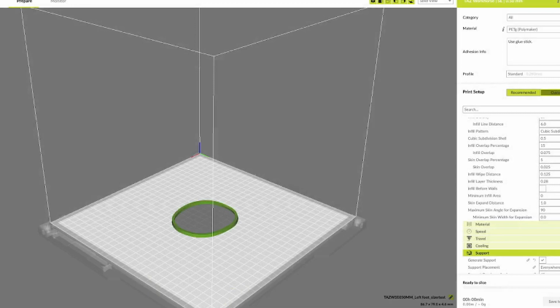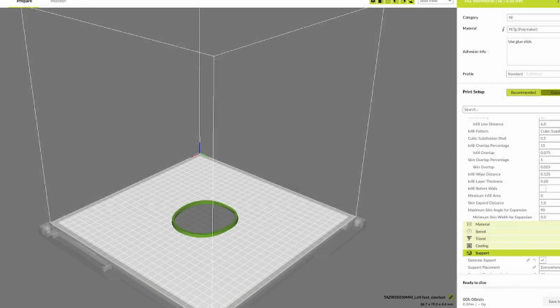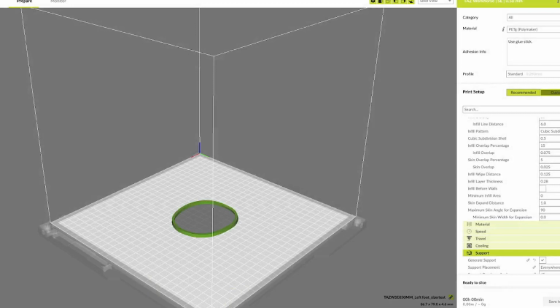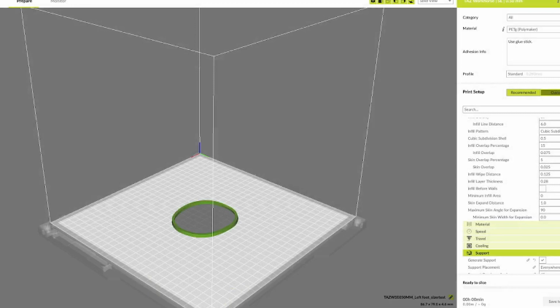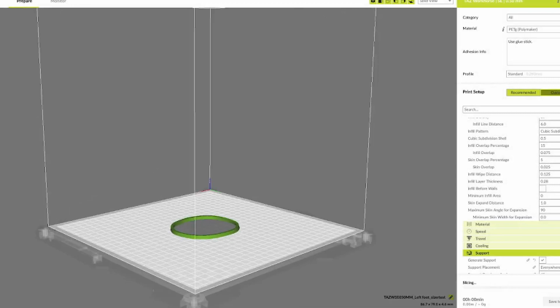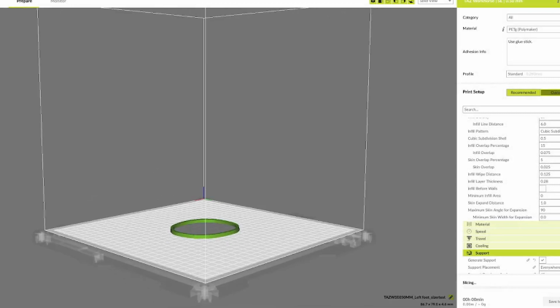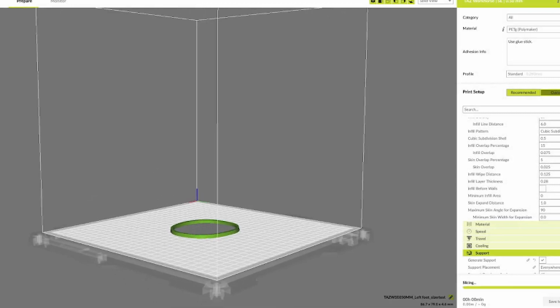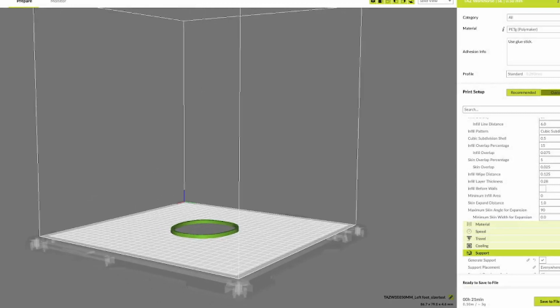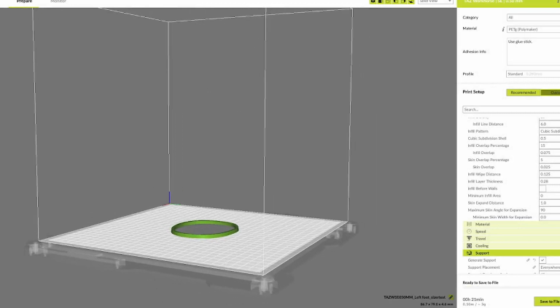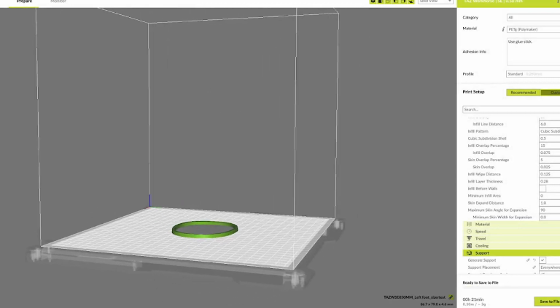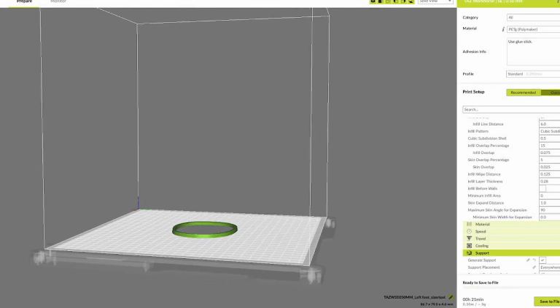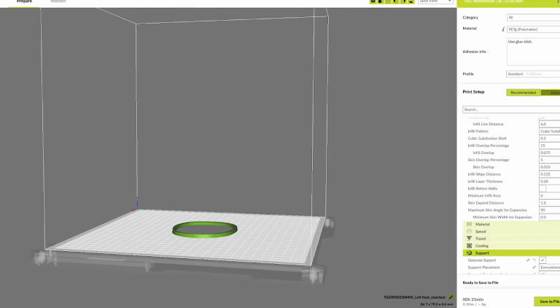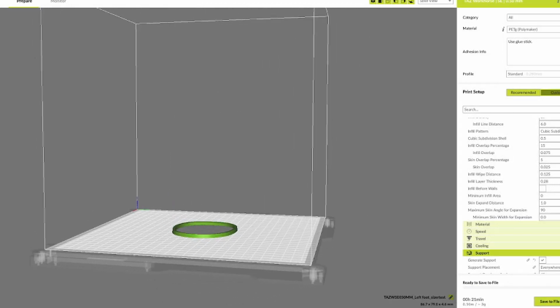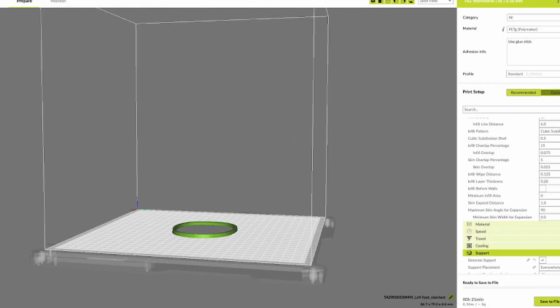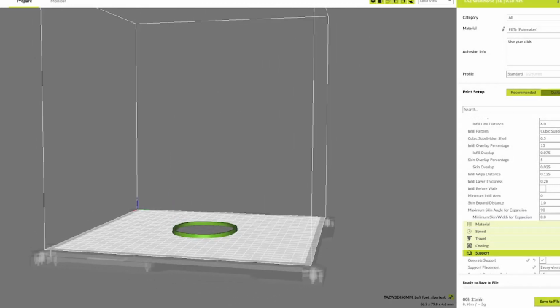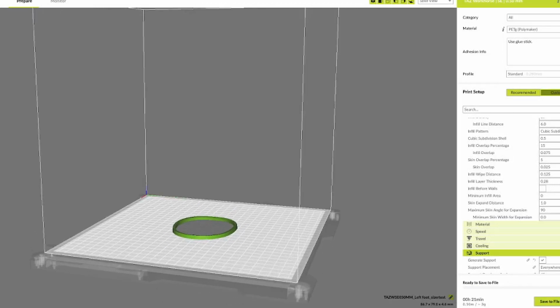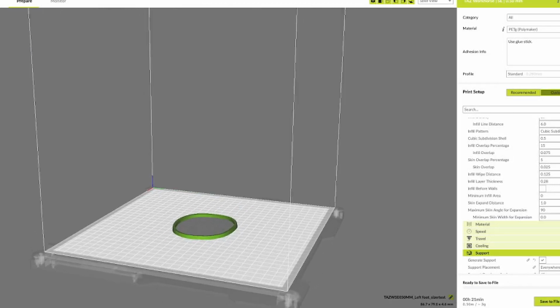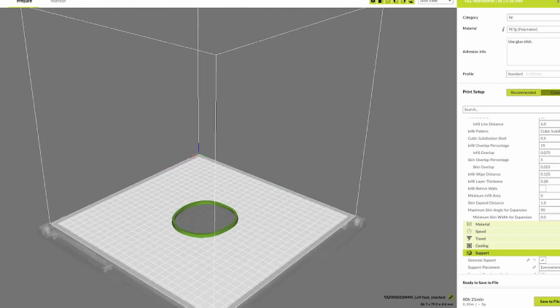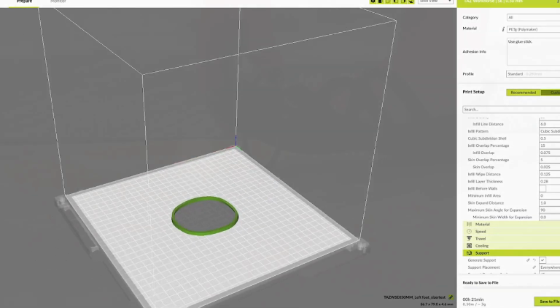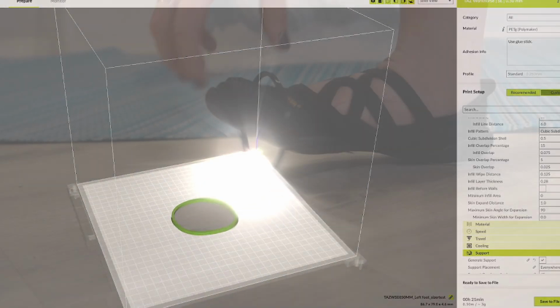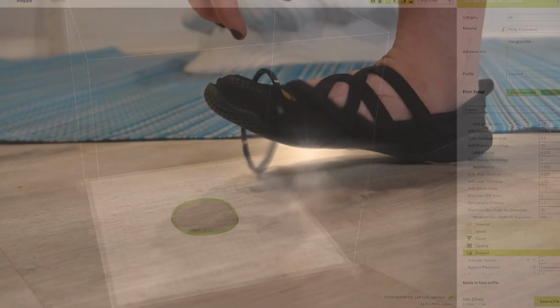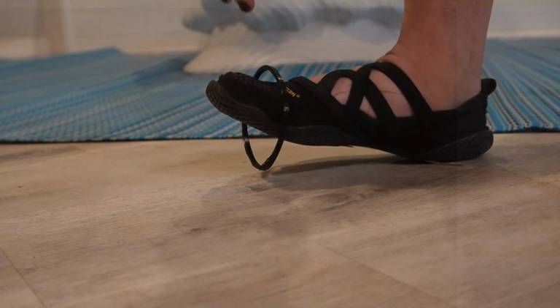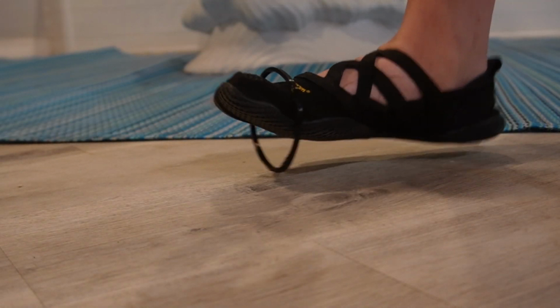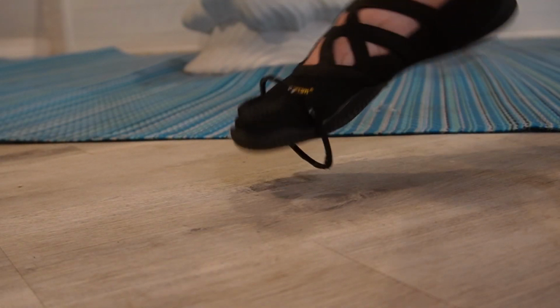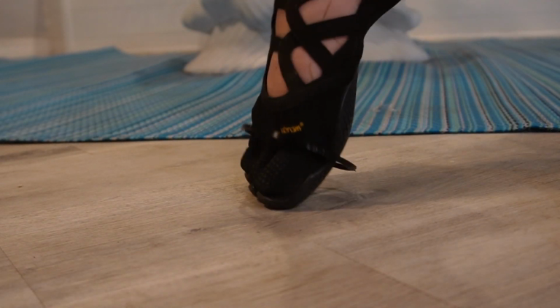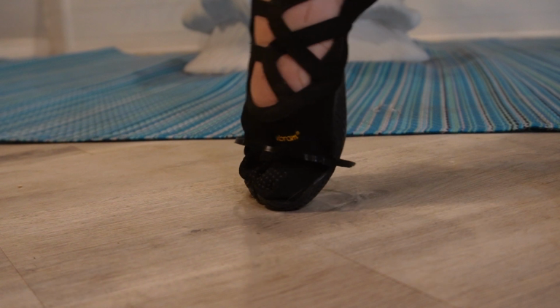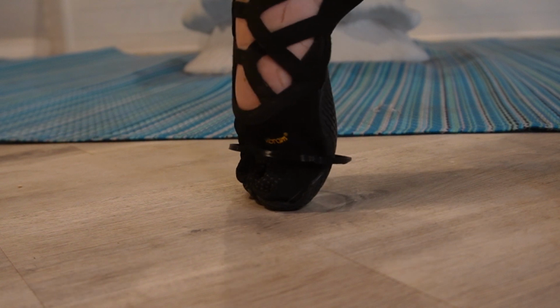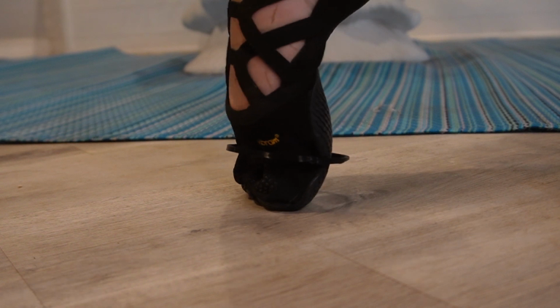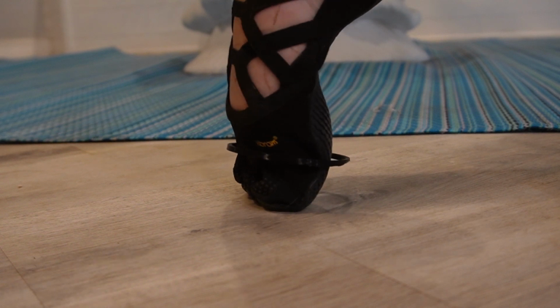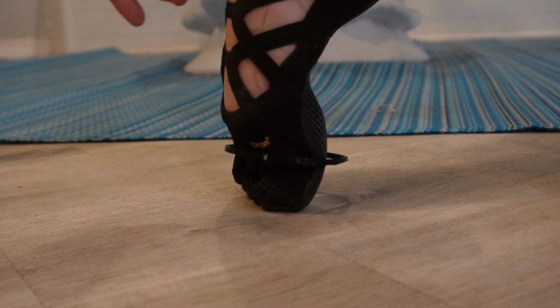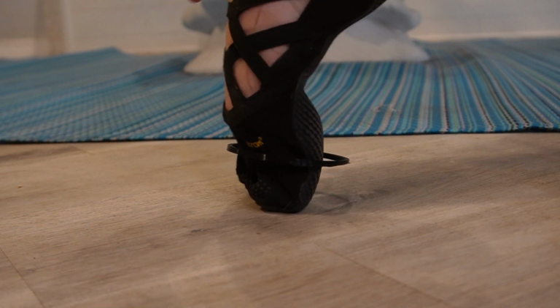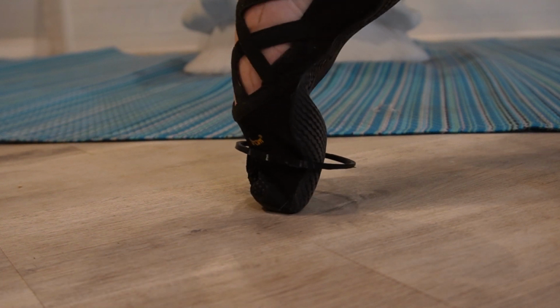Our slicer is now telling us it's only going to take us 21 minutes to print this test file. And it's already done — let's see if it fits!